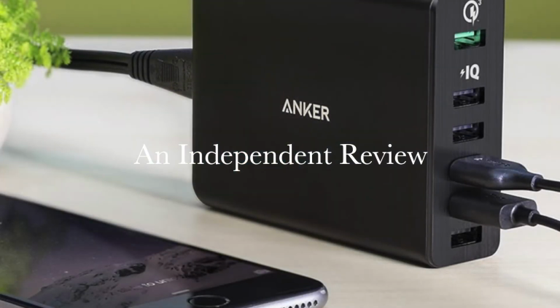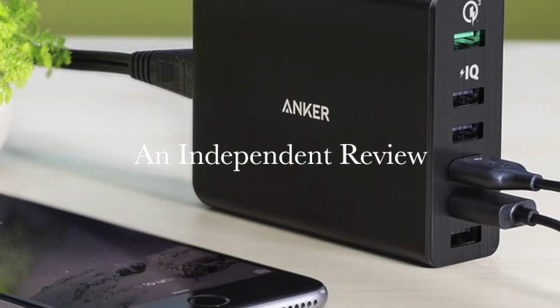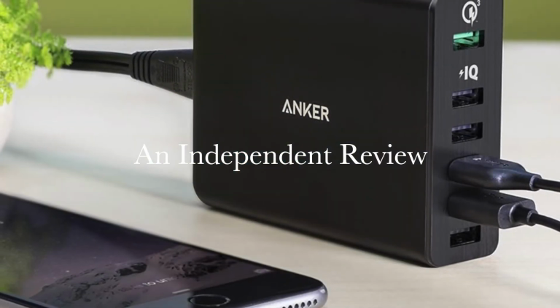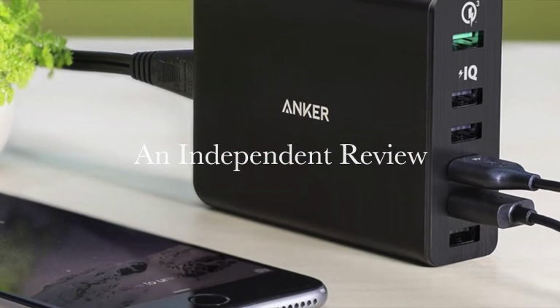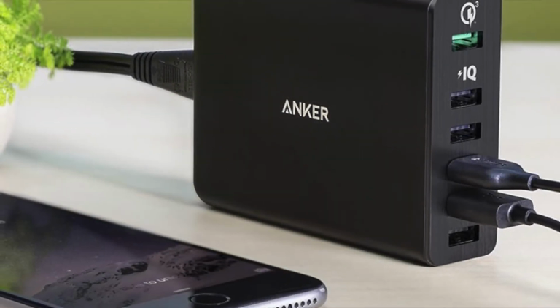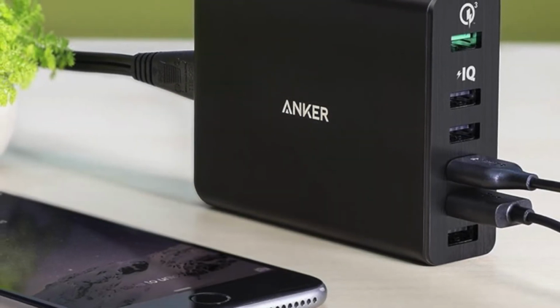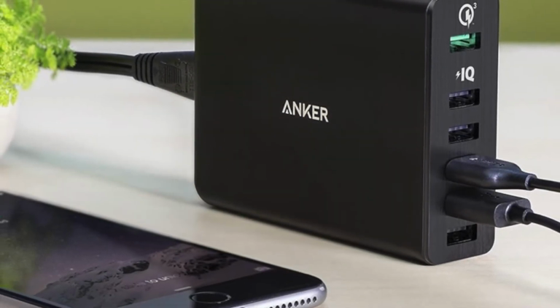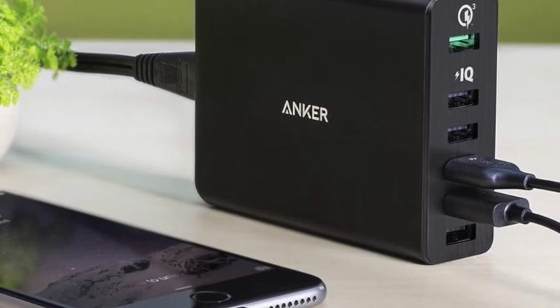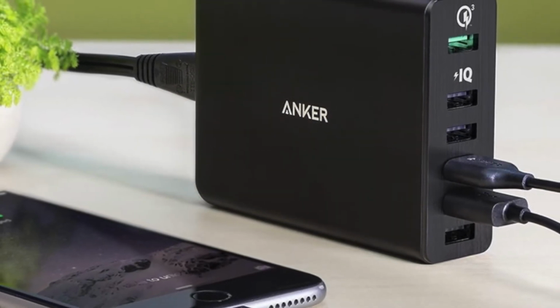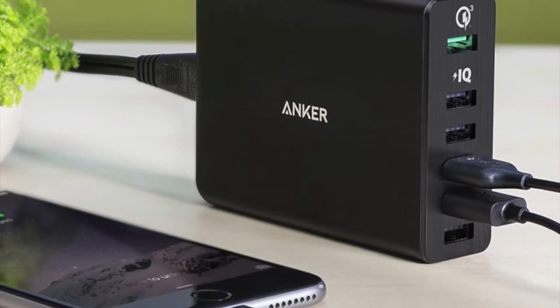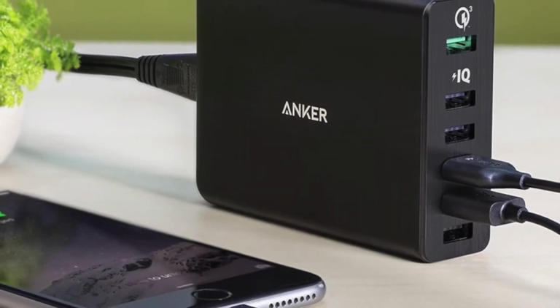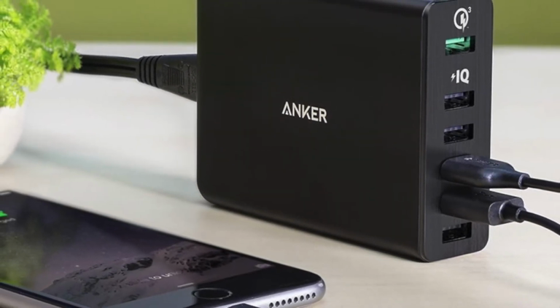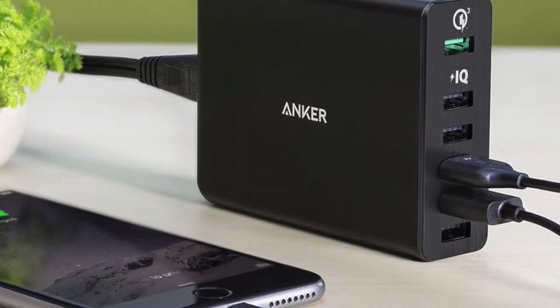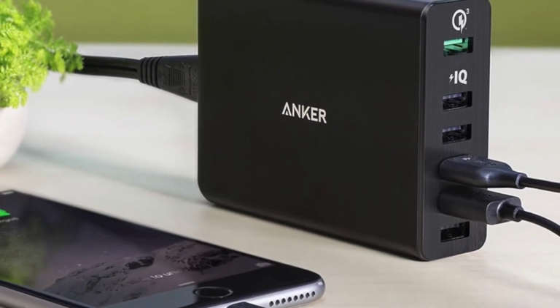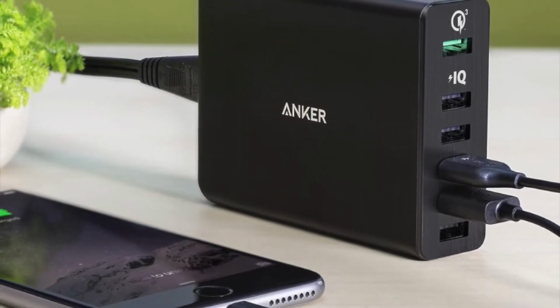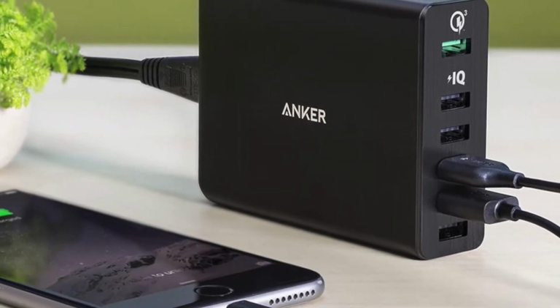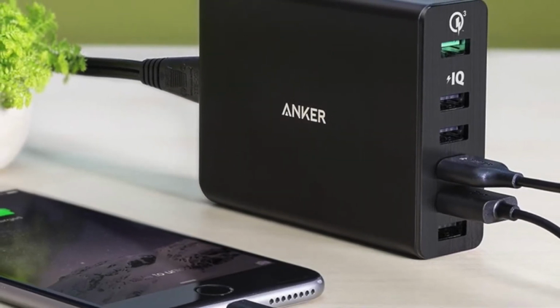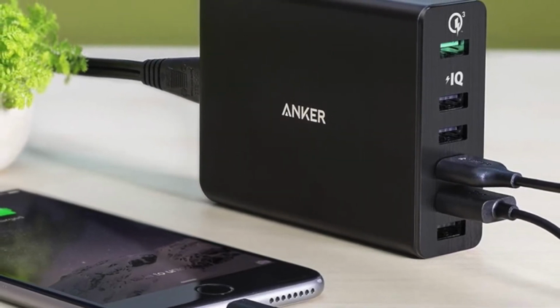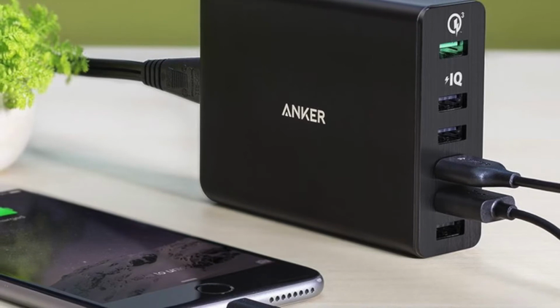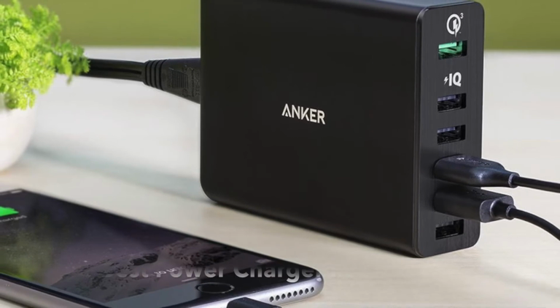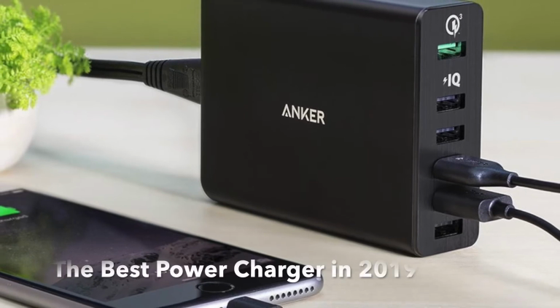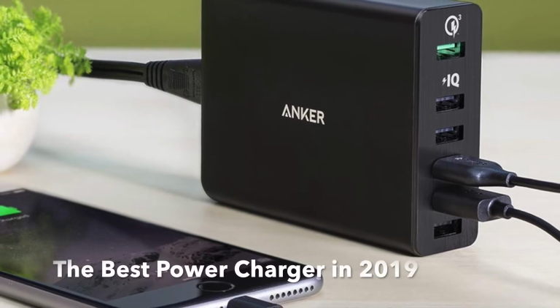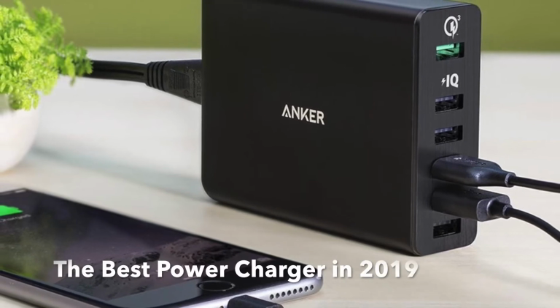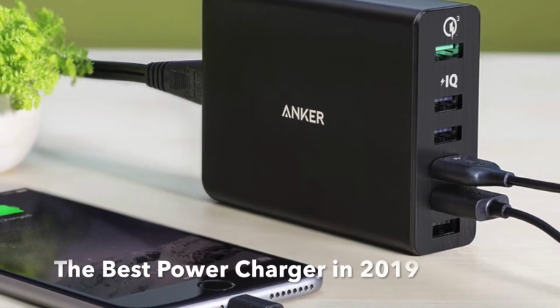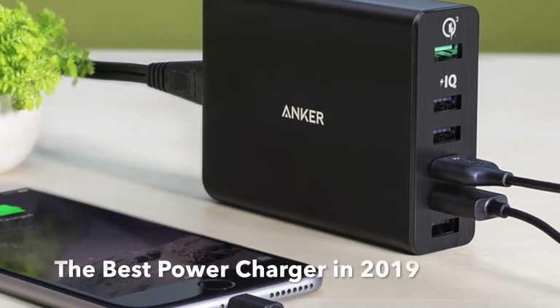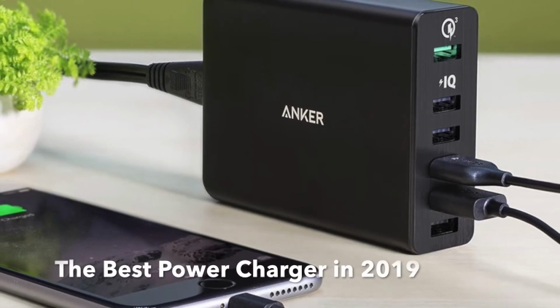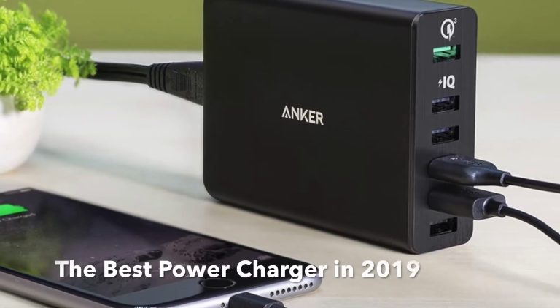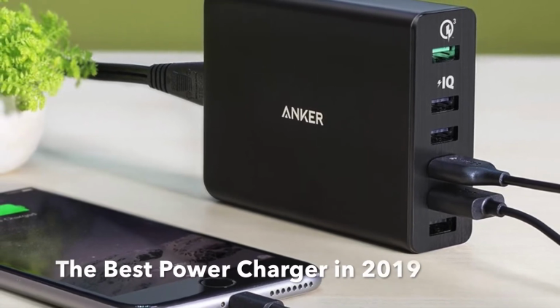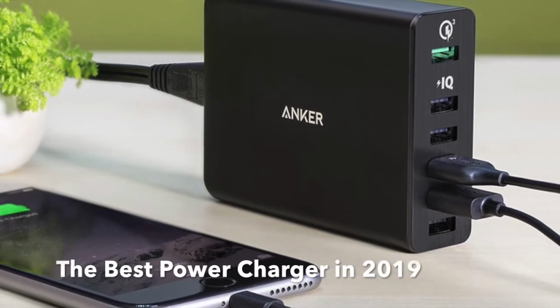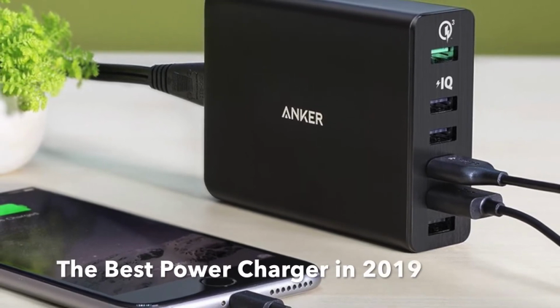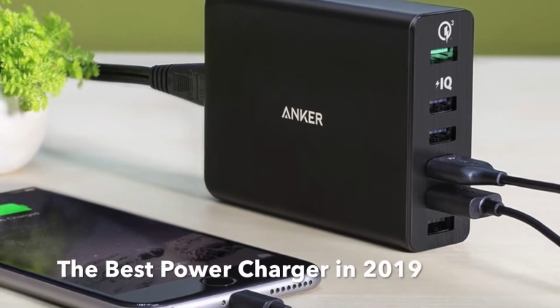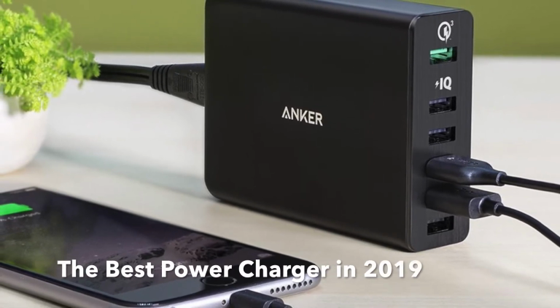Hi folks, welcome to a new episode of Wide Open Films. Today I will be going through the Anker Power Delivery Charger.